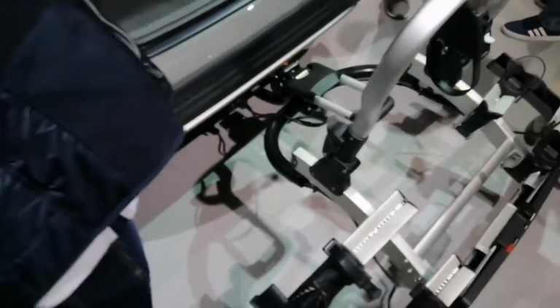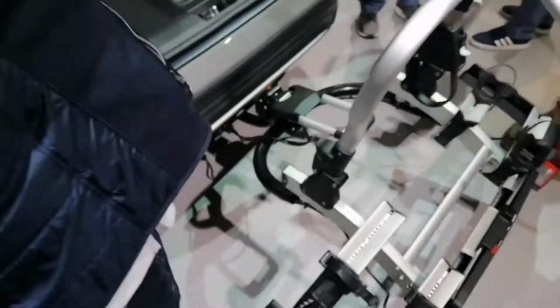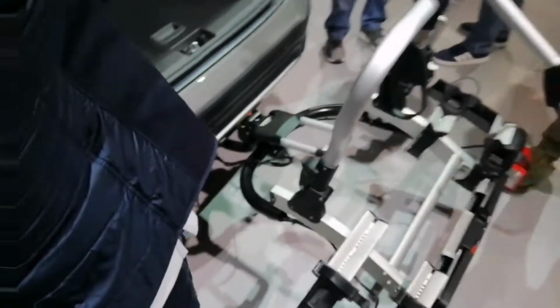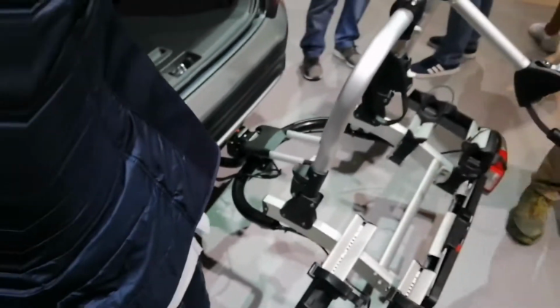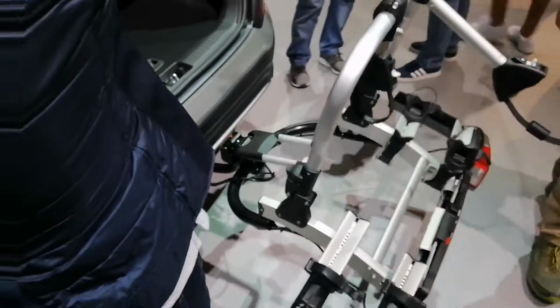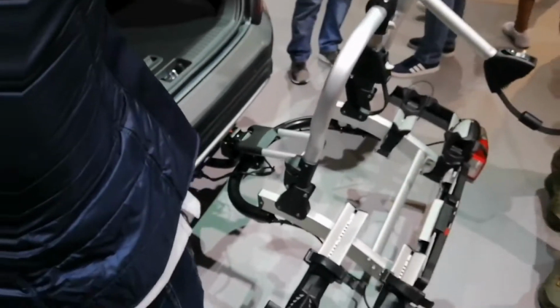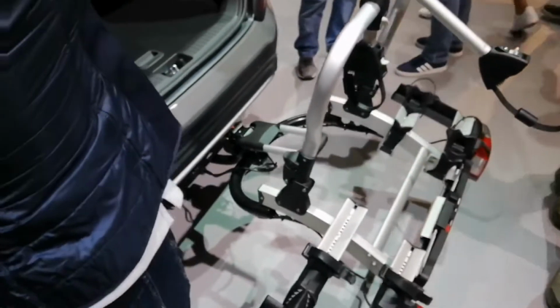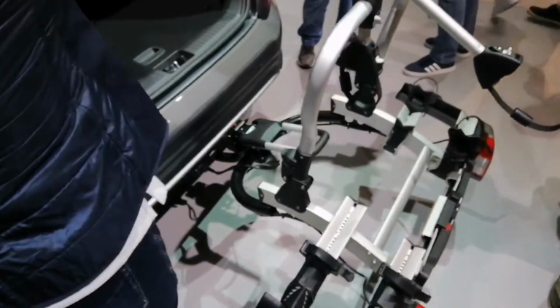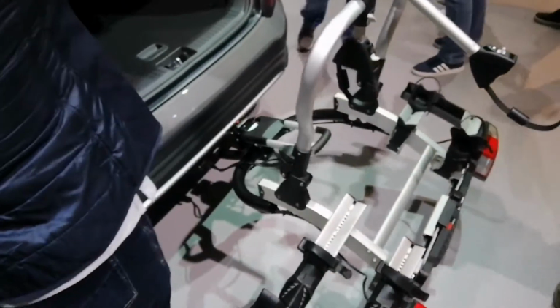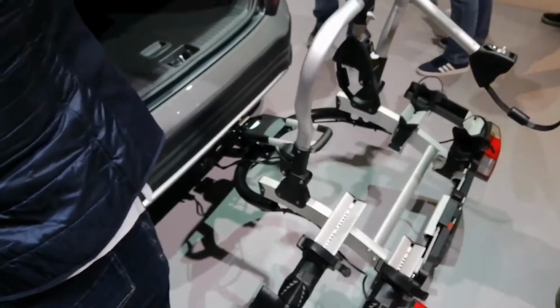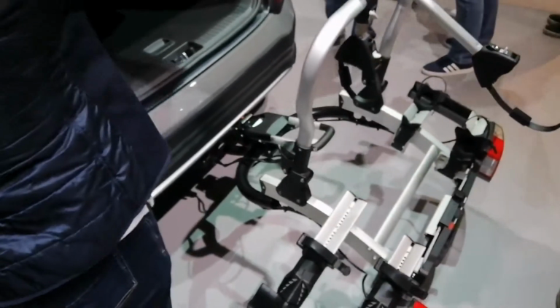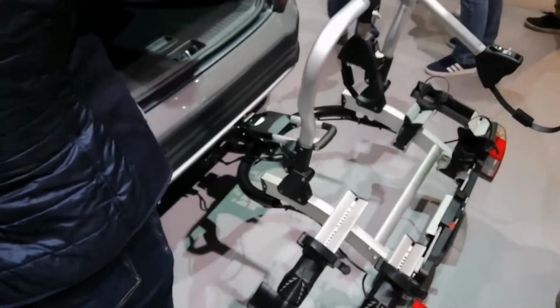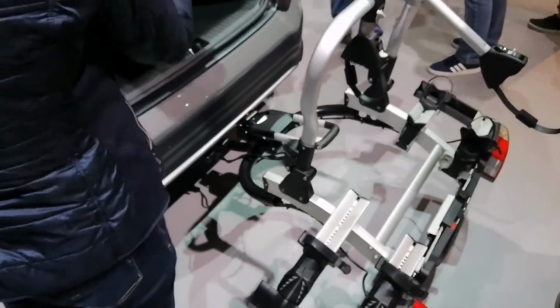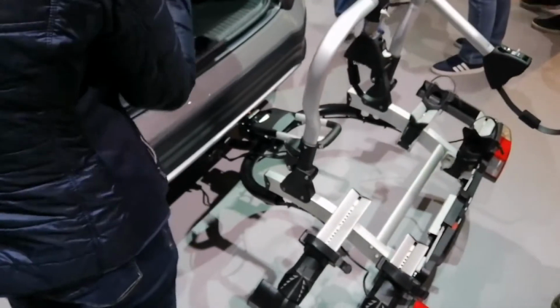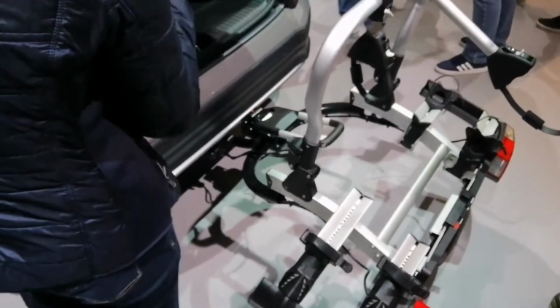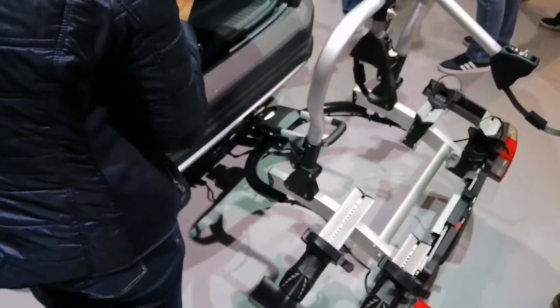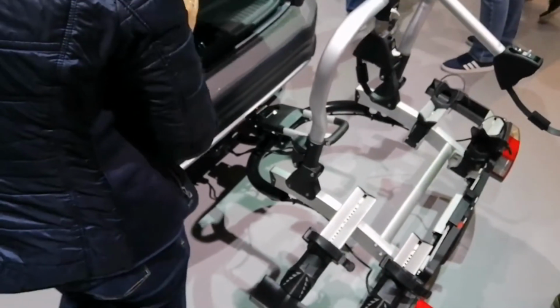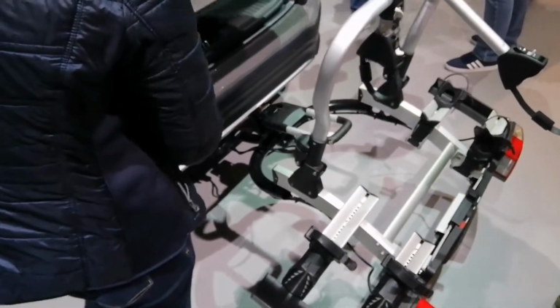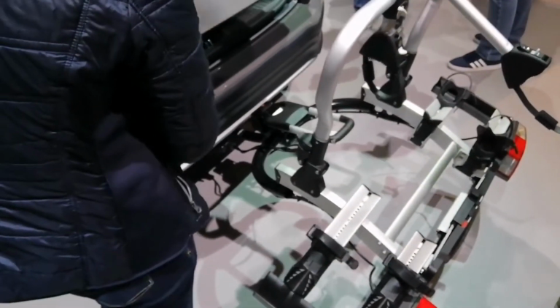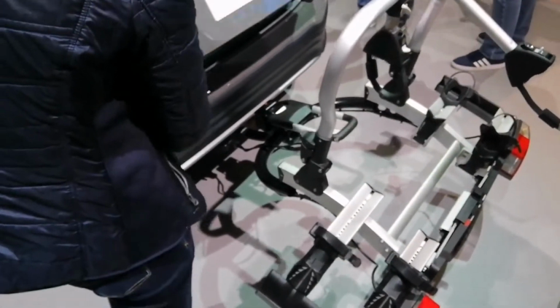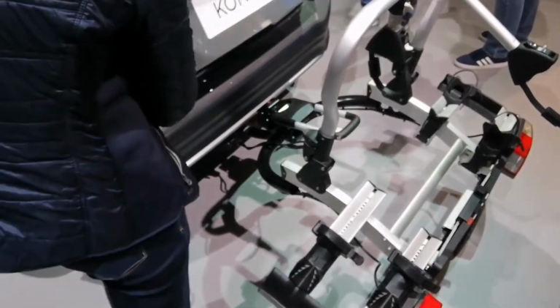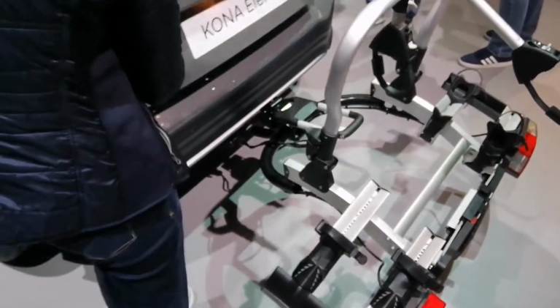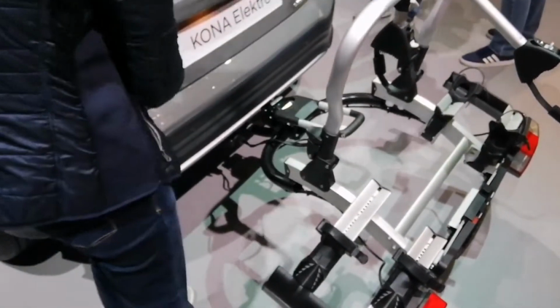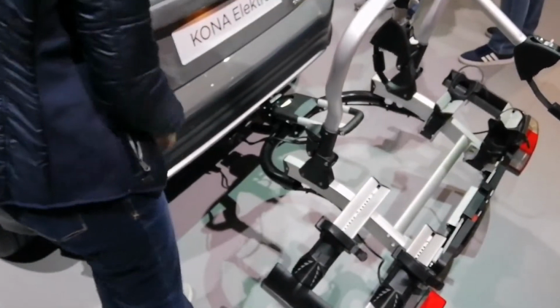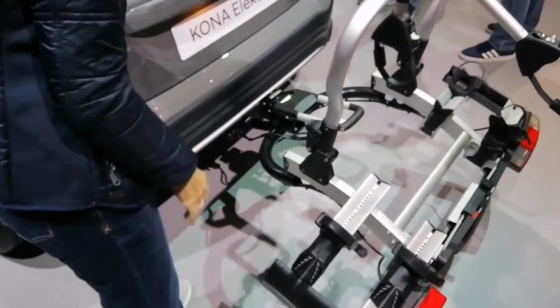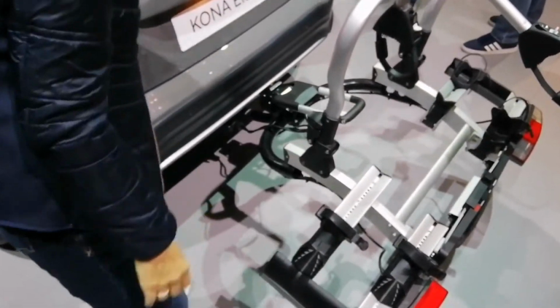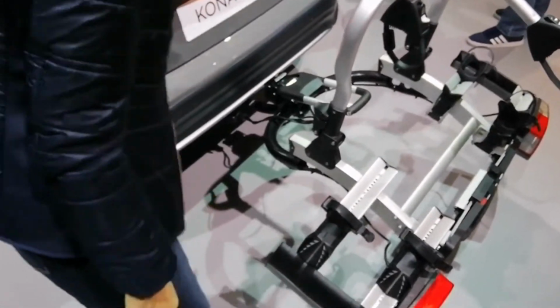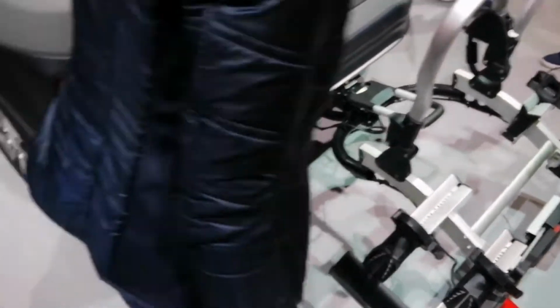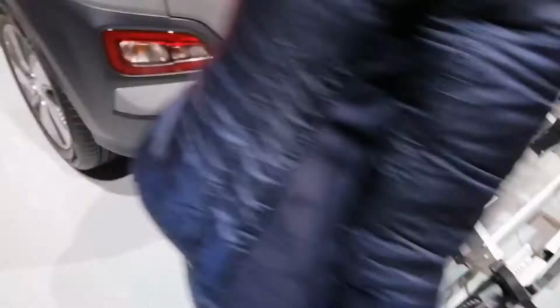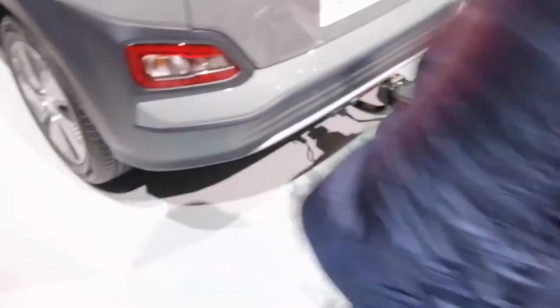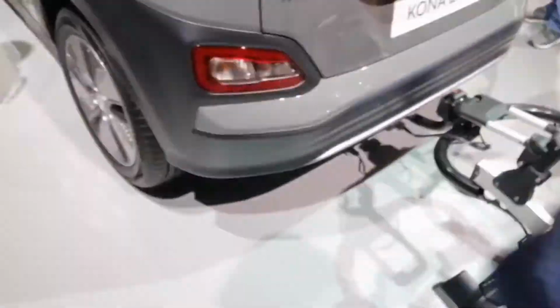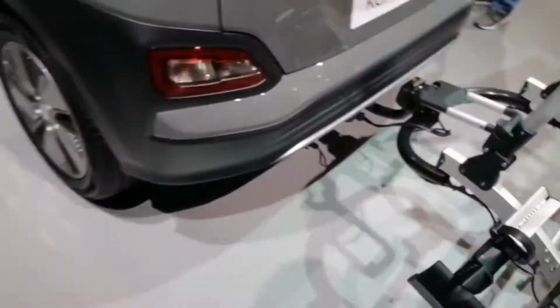In case you wanted to carry your bikes in the back, this is a good way to do it.